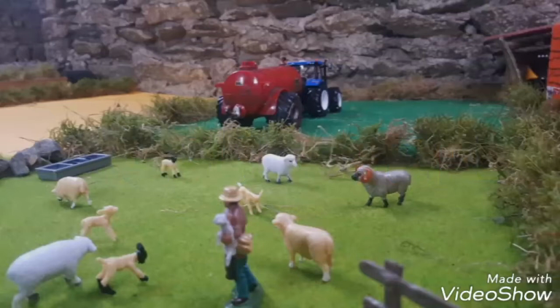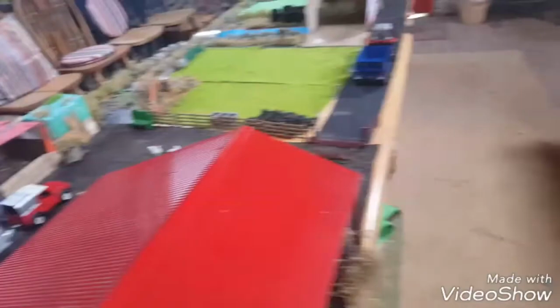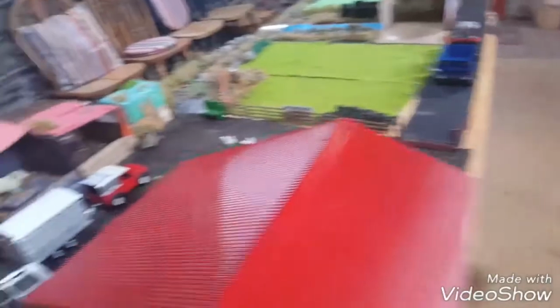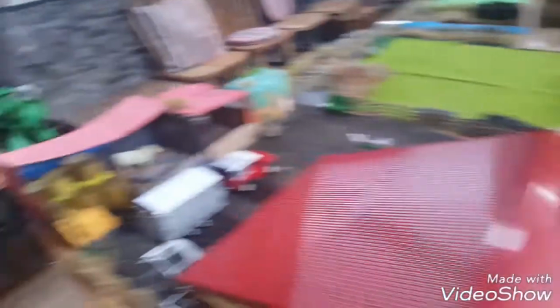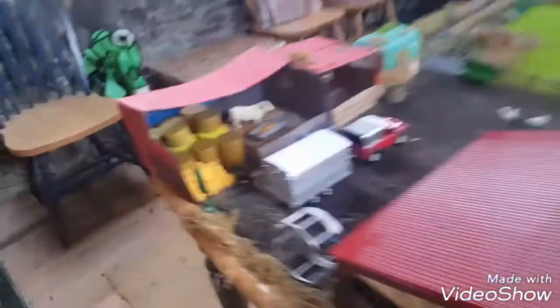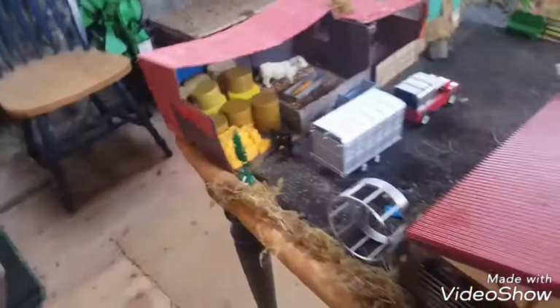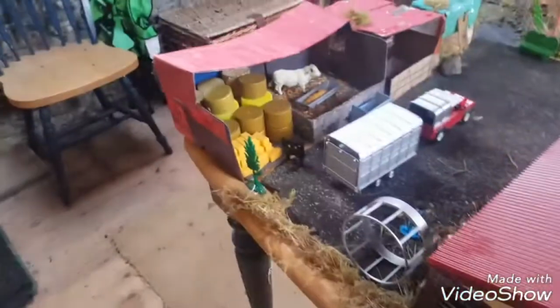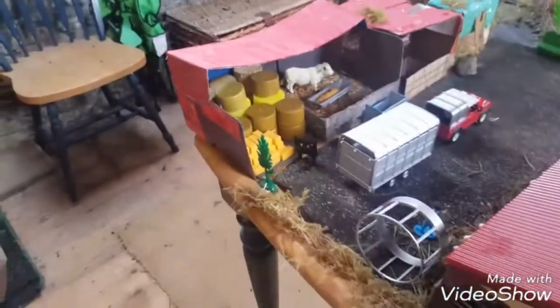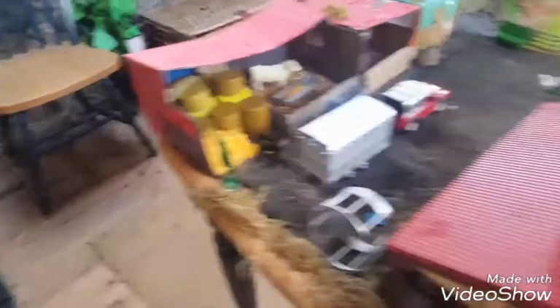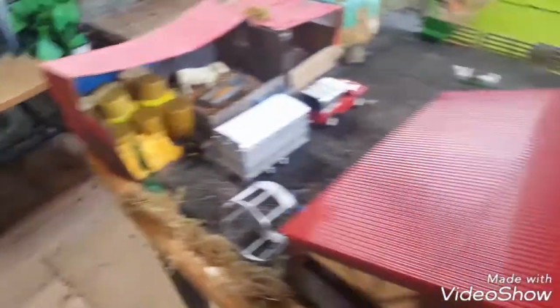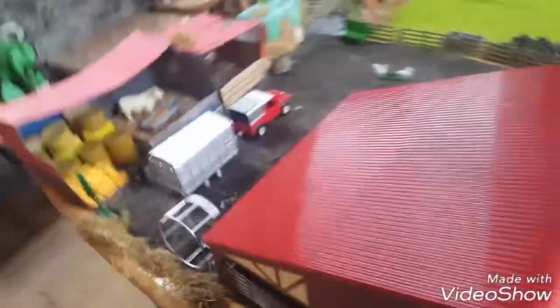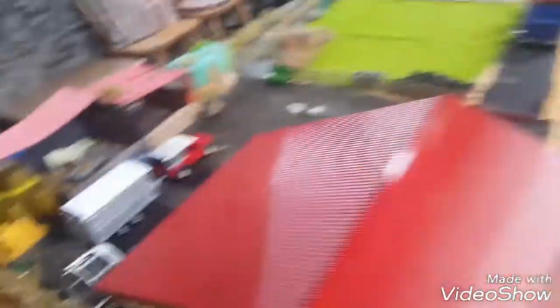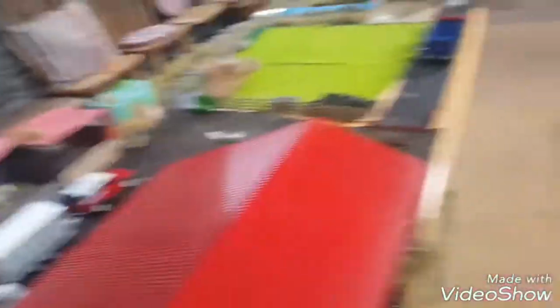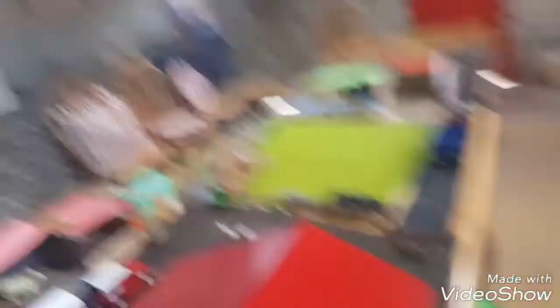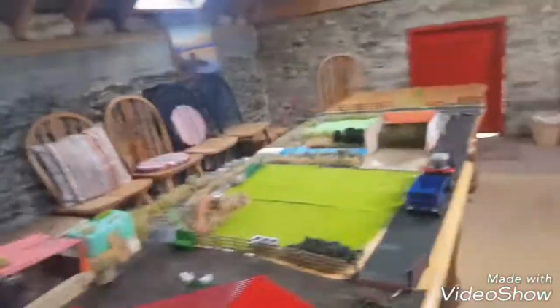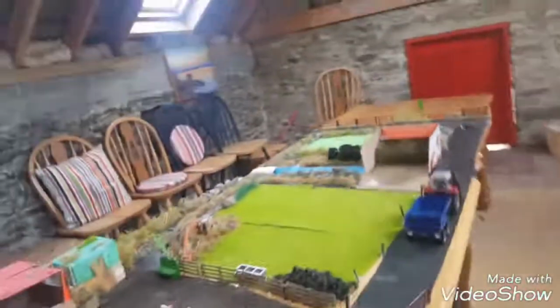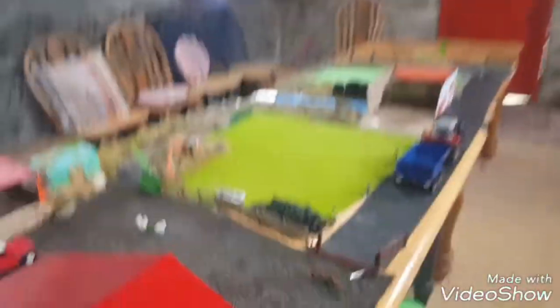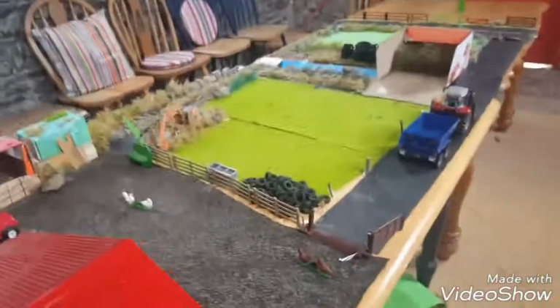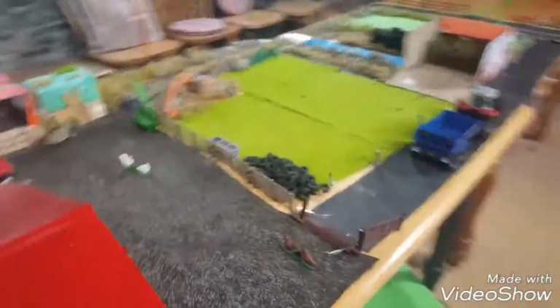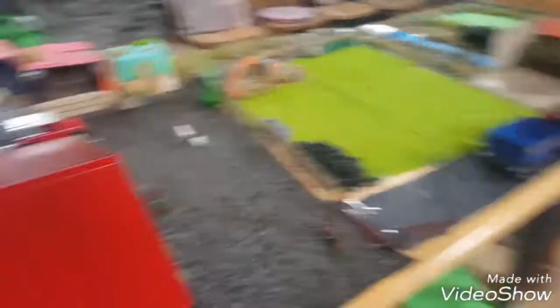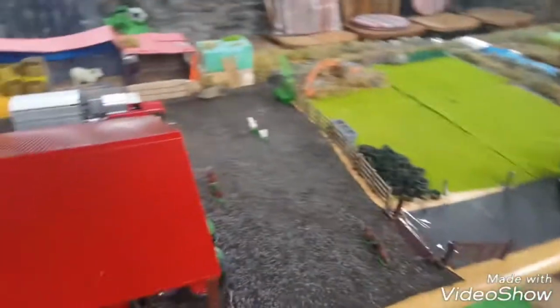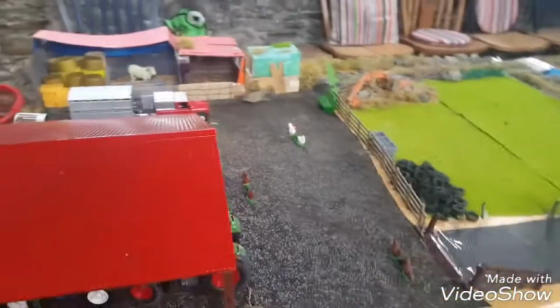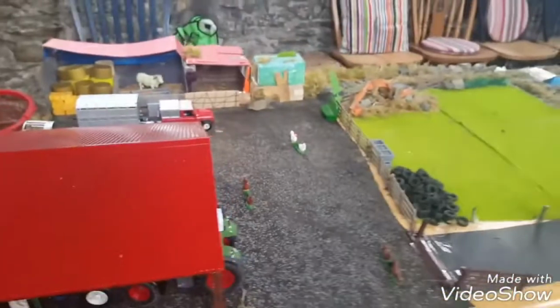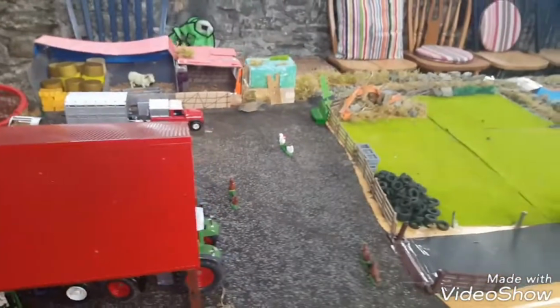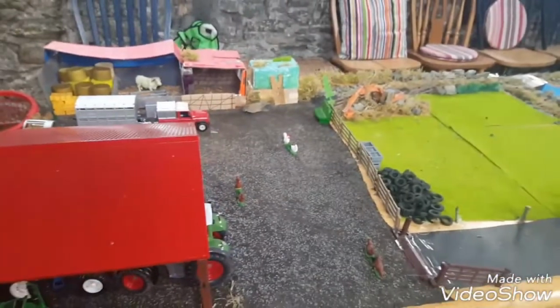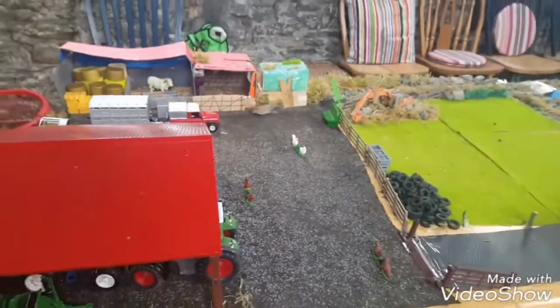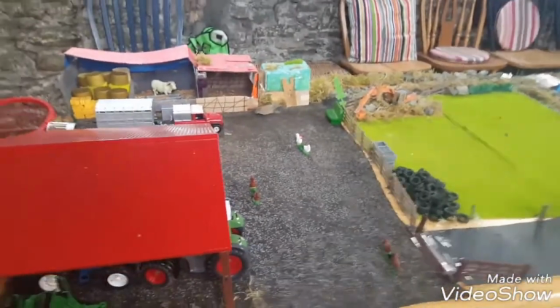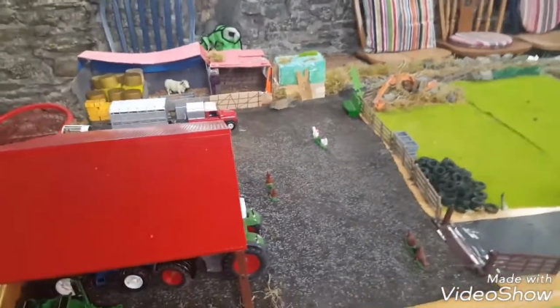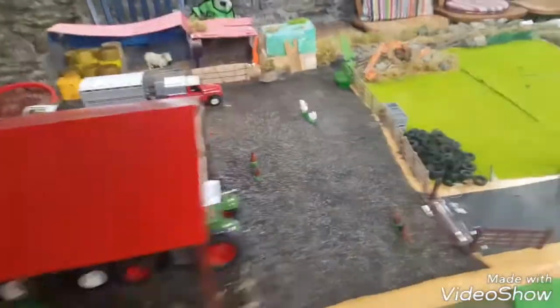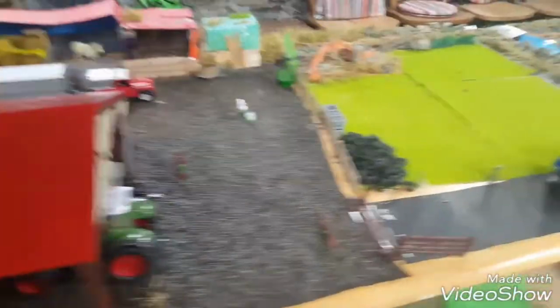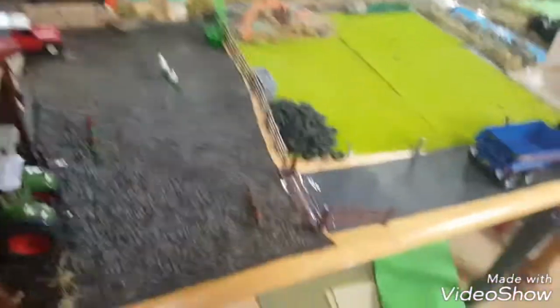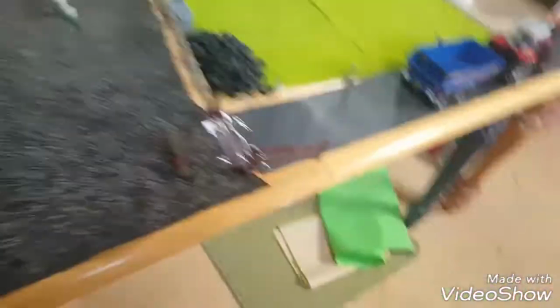Hello guys, my farm is 6, 10. Here today we are doing Glending Farm Day, Day 3, Season 4.